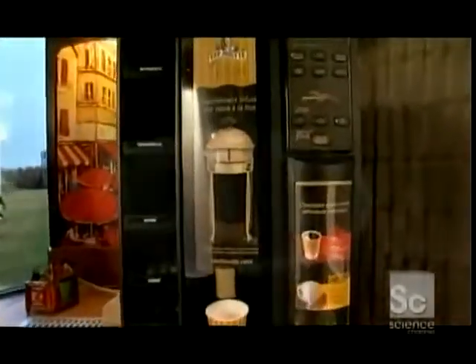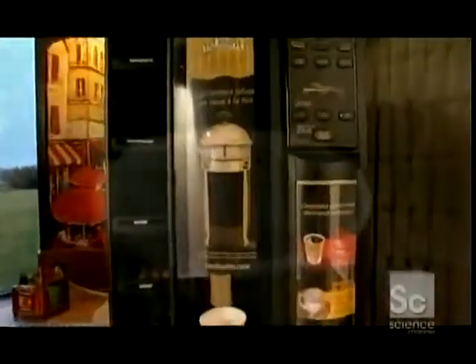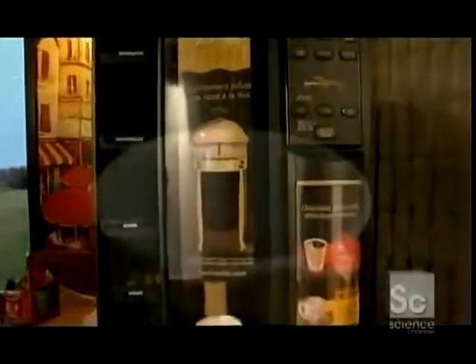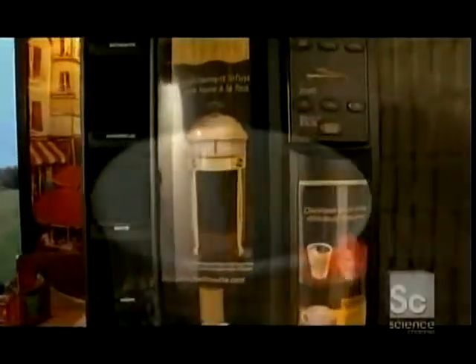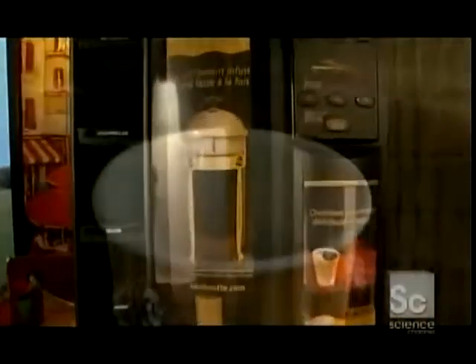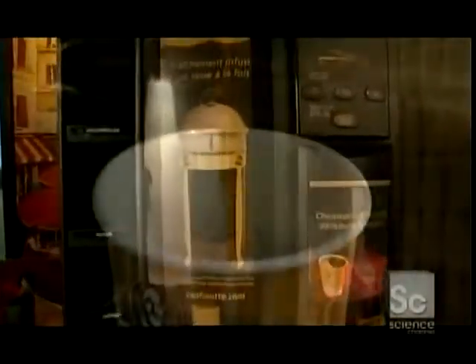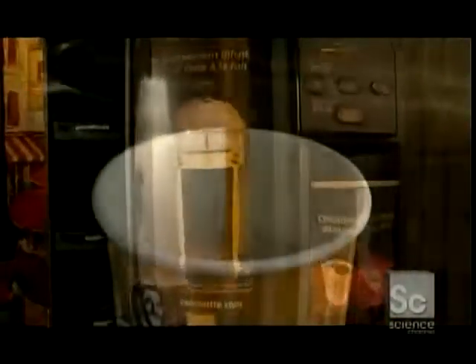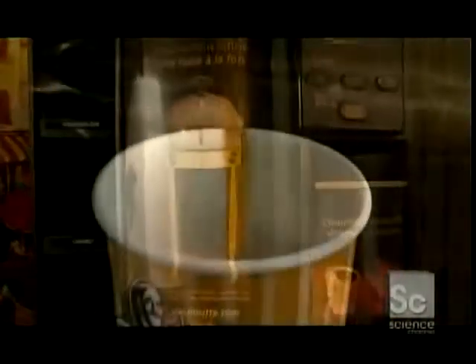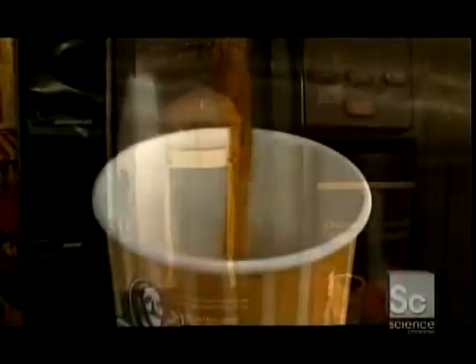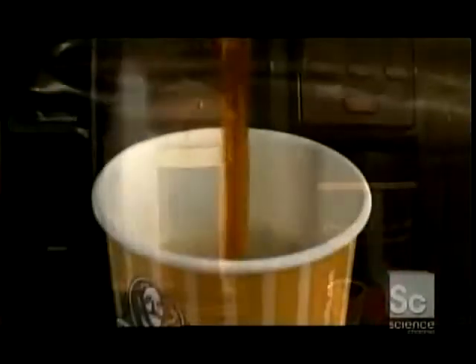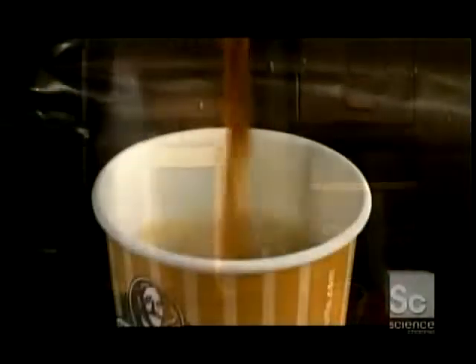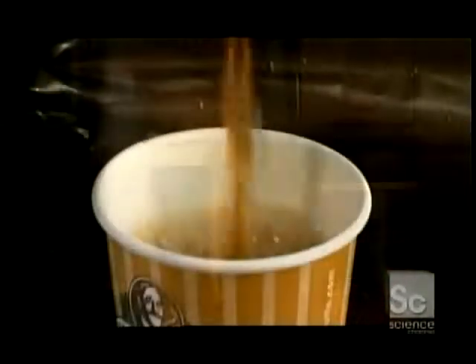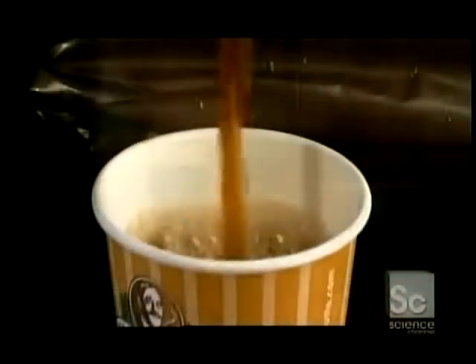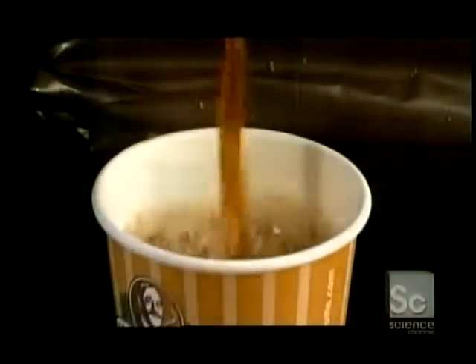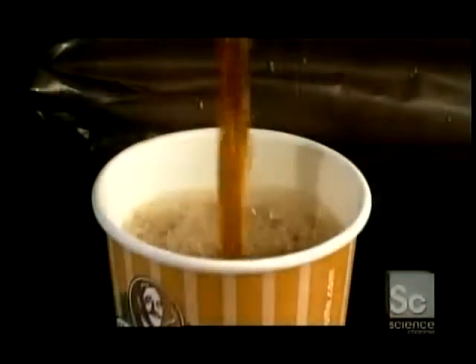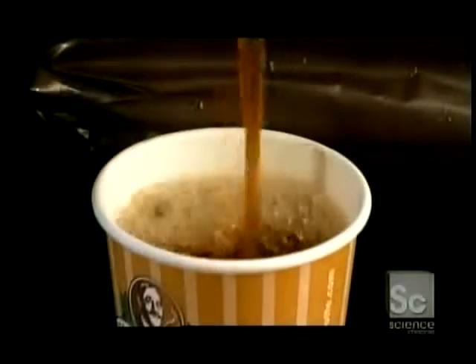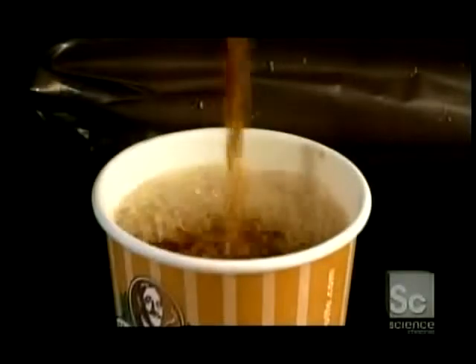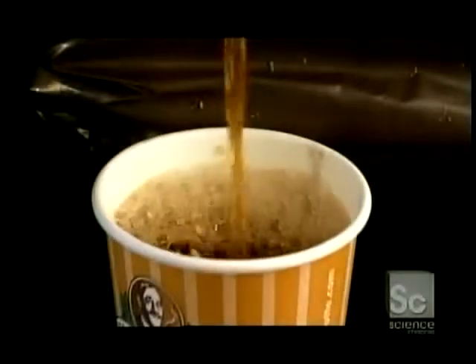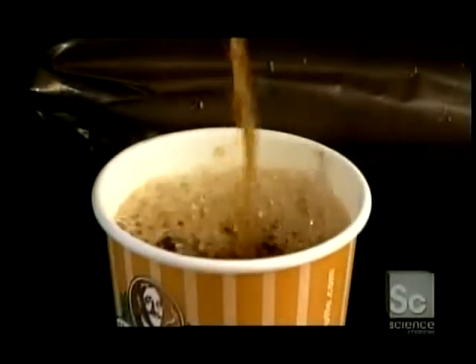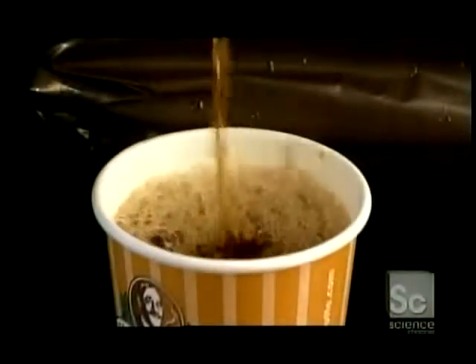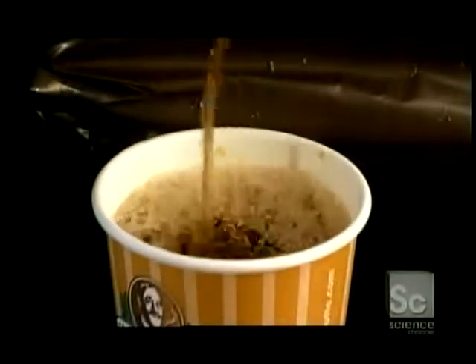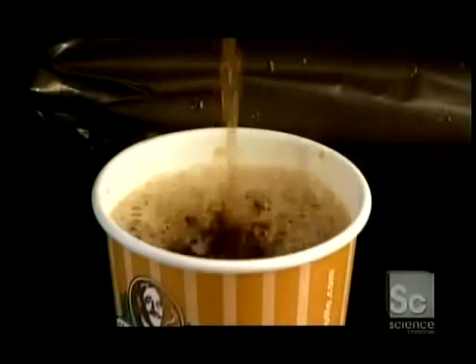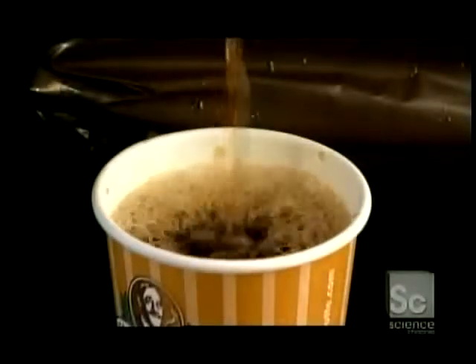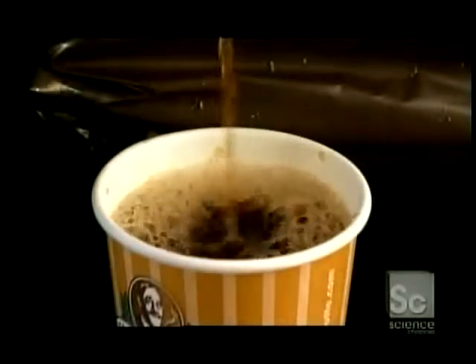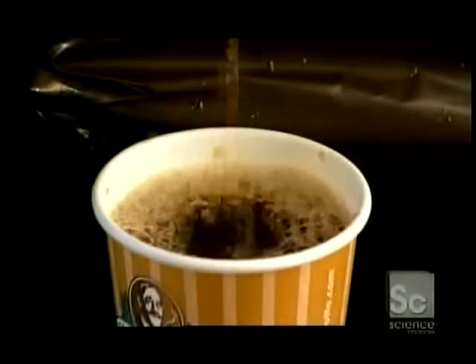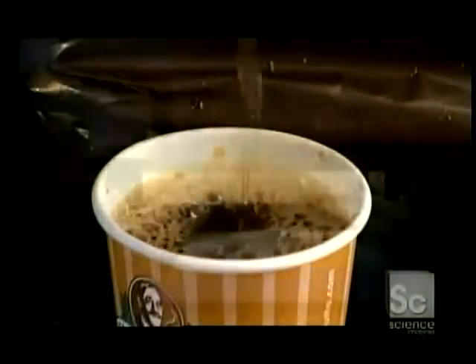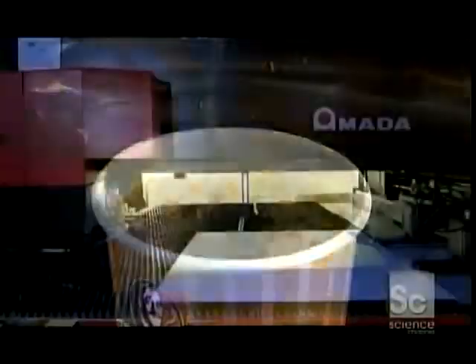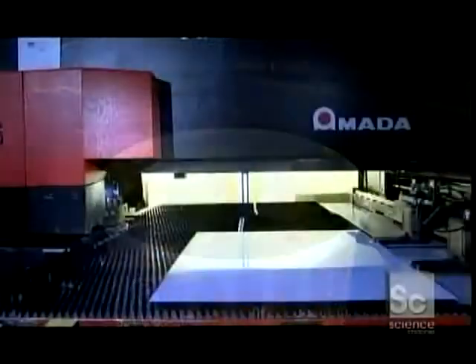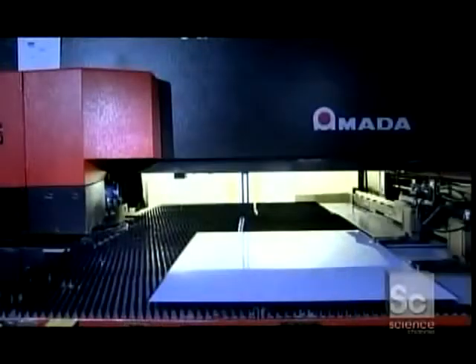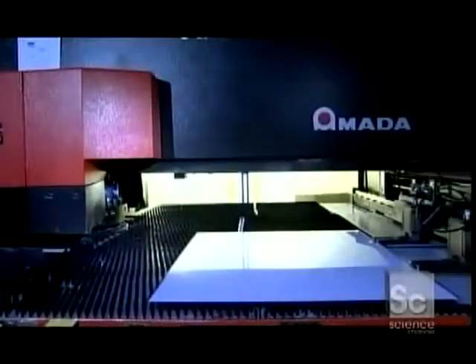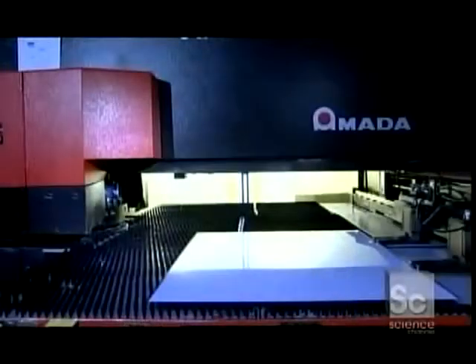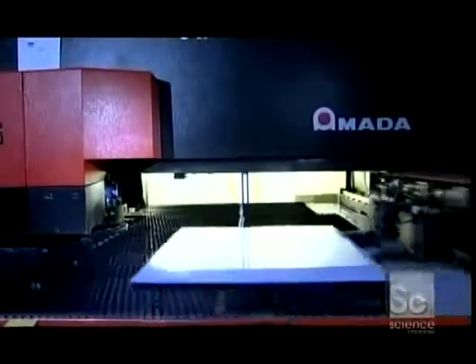This office coffee machine actually makes several different types of hot beverages. And if your employer pre-pays, you don't have to insert any coins.